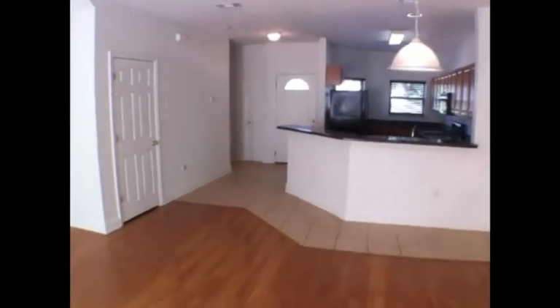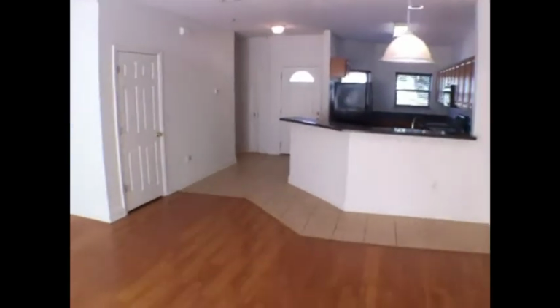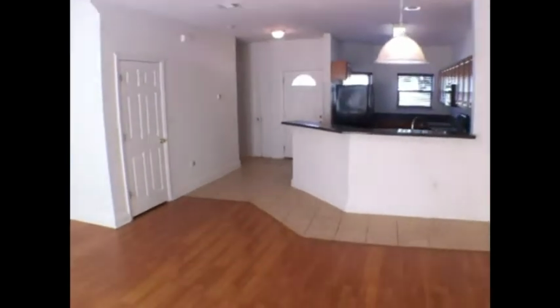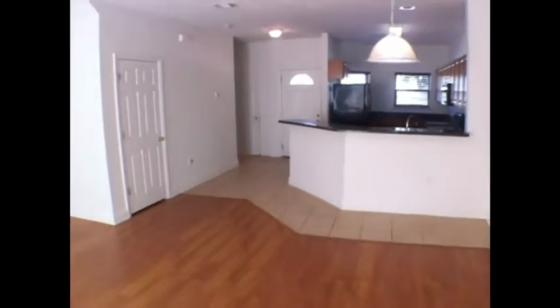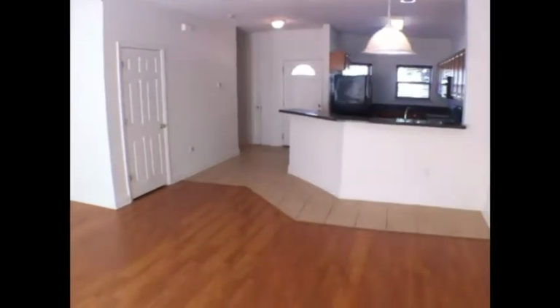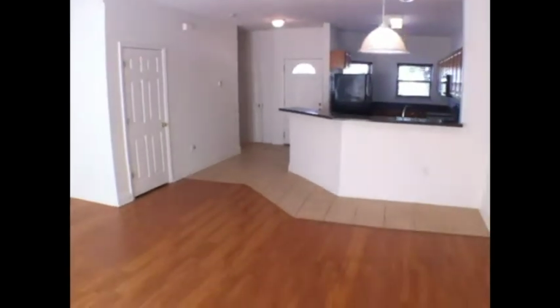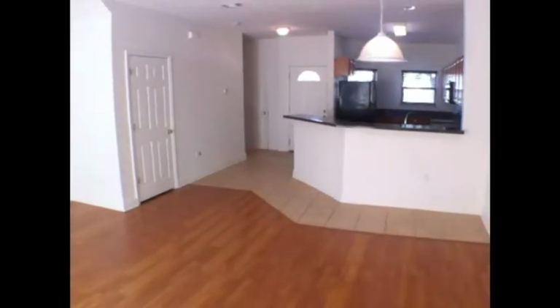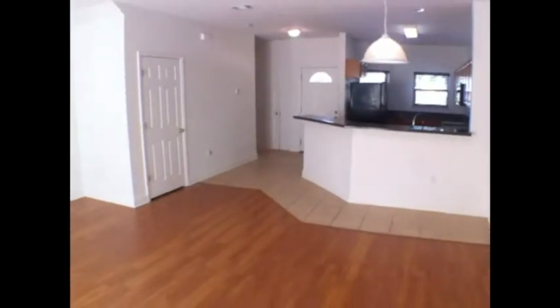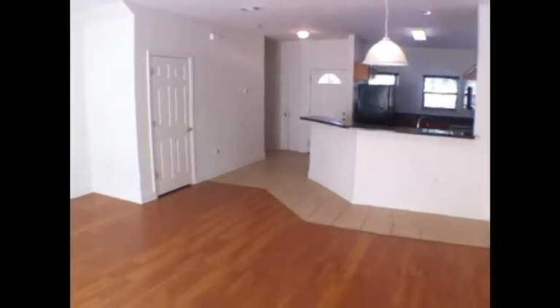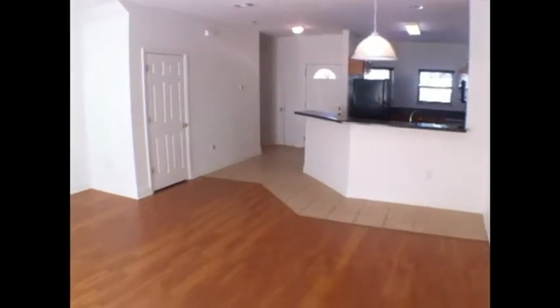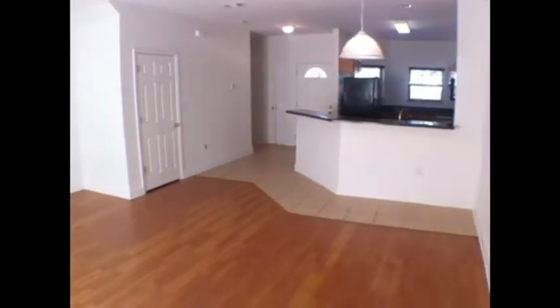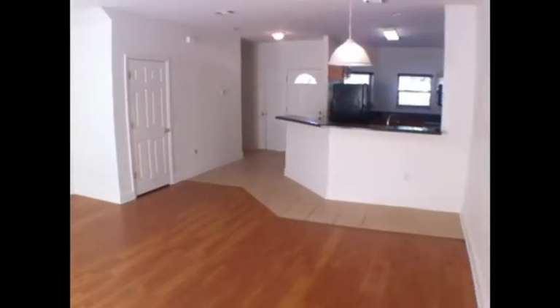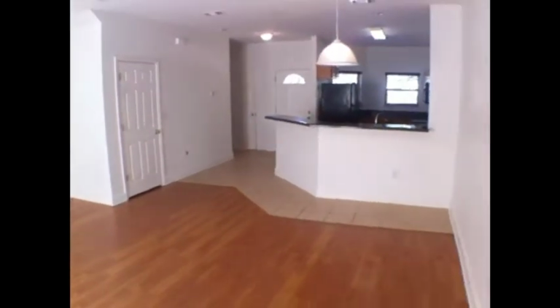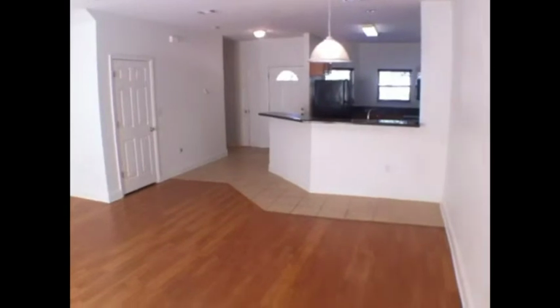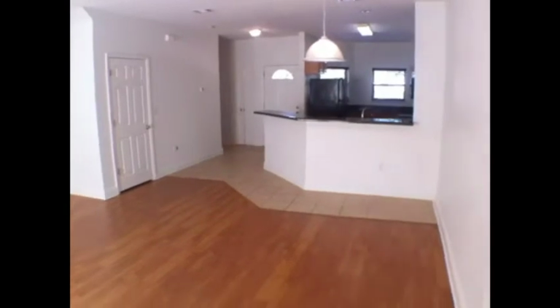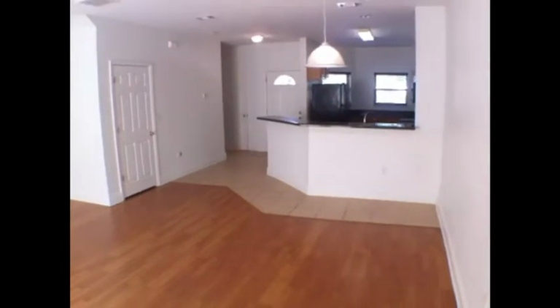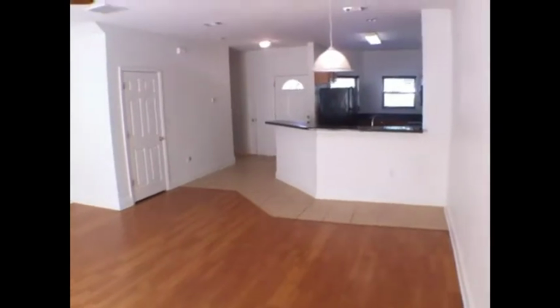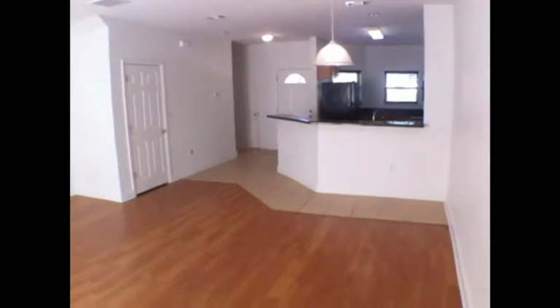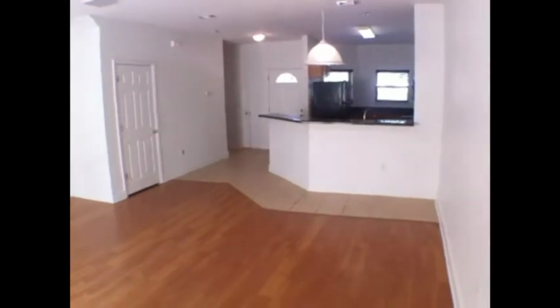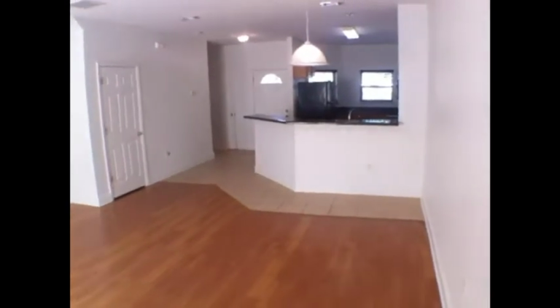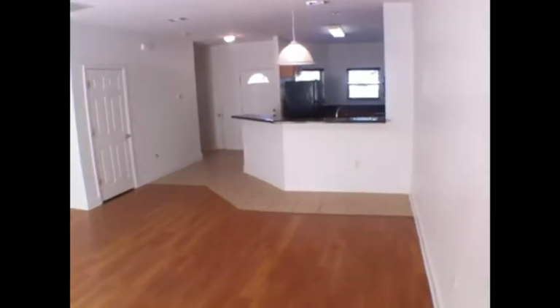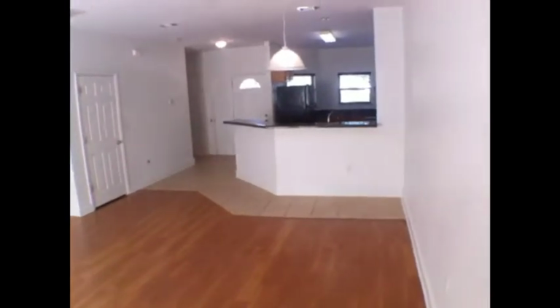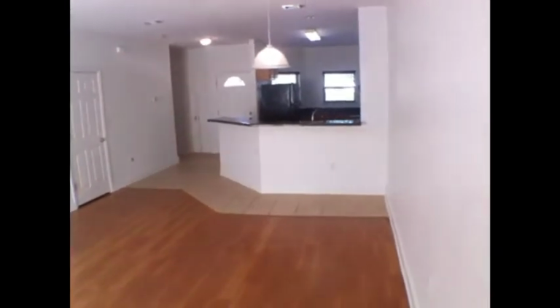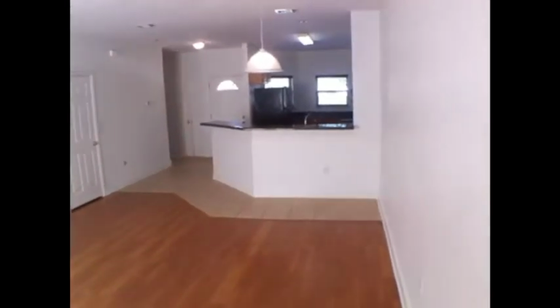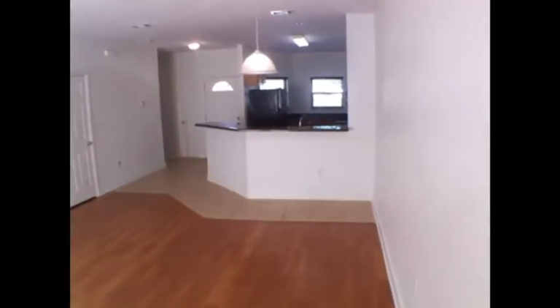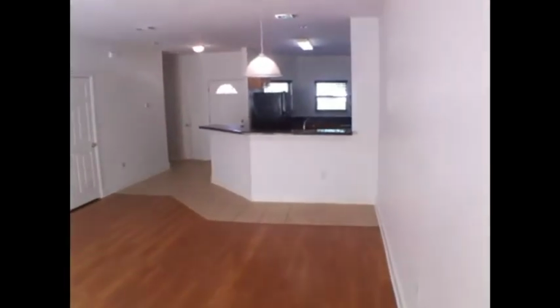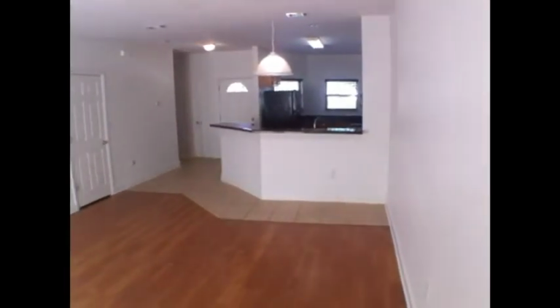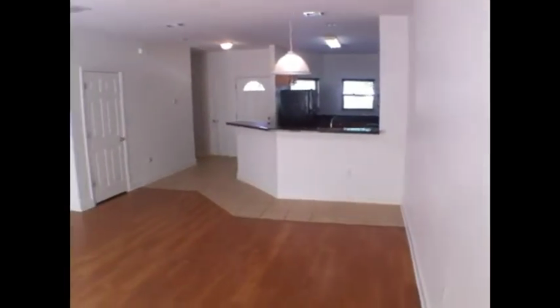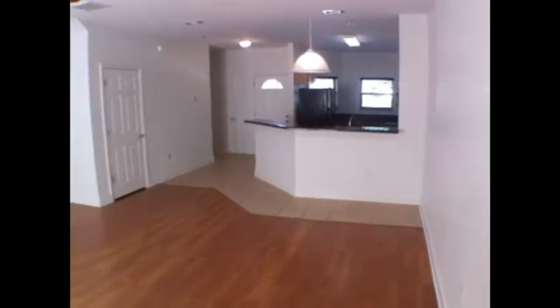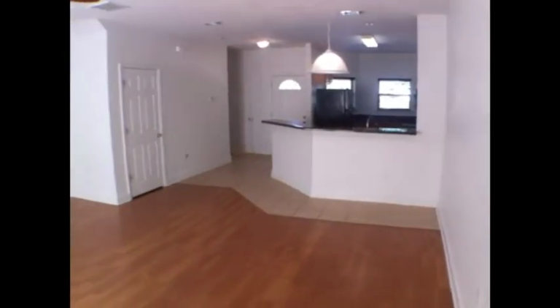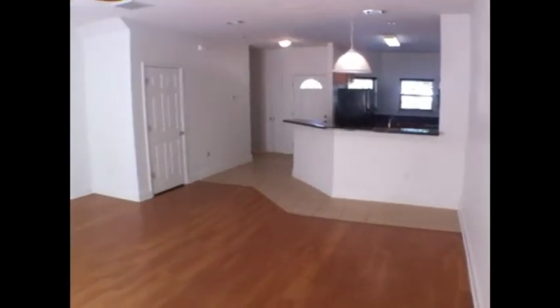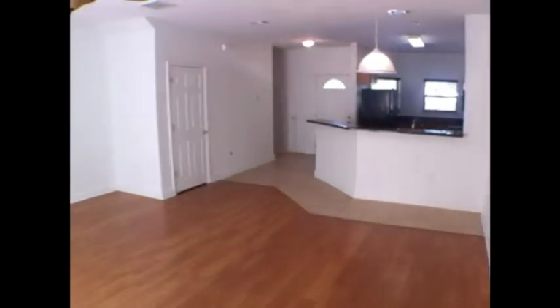This is the main living area, kind of showing going into the kitchen. We've got a bar area there.